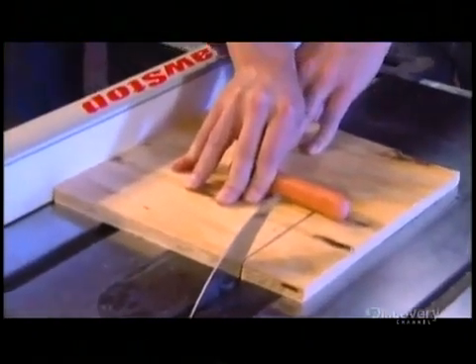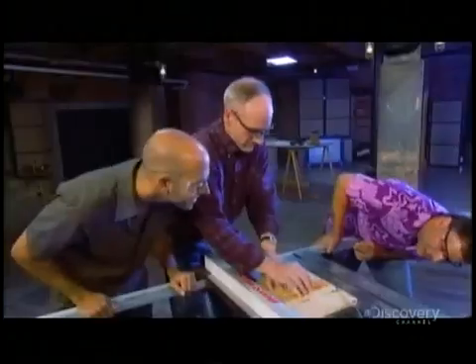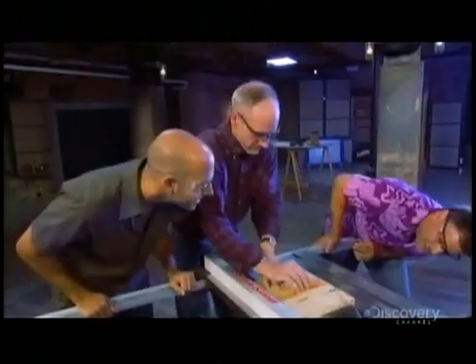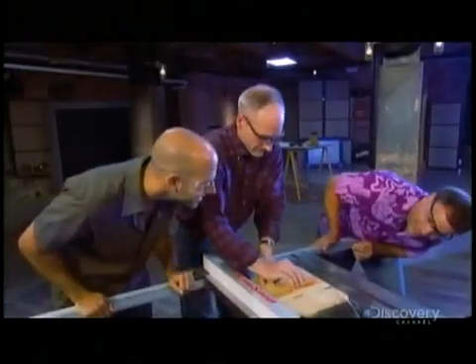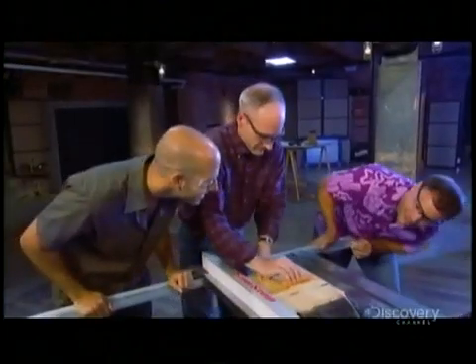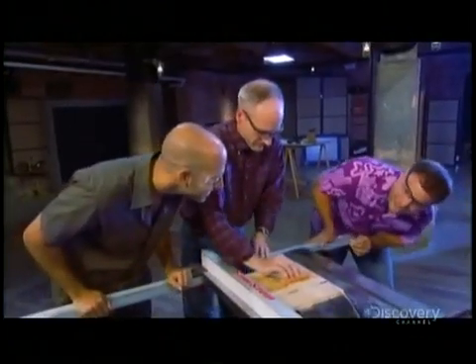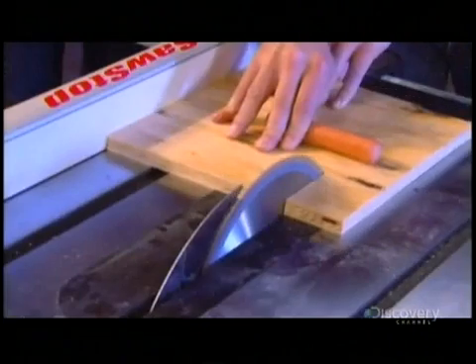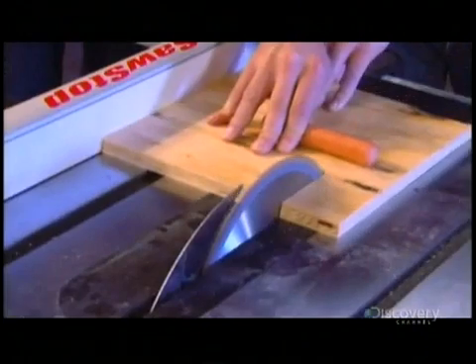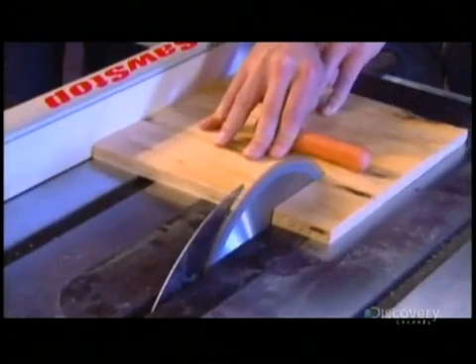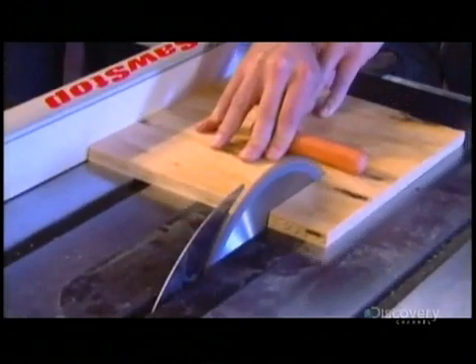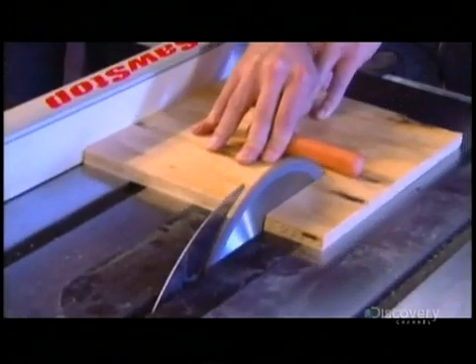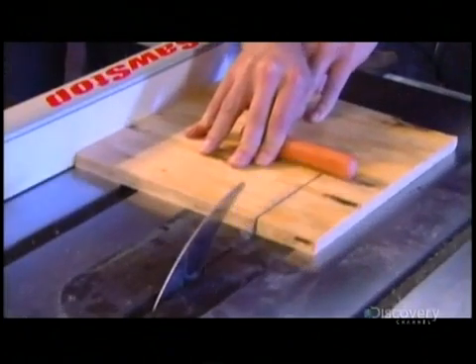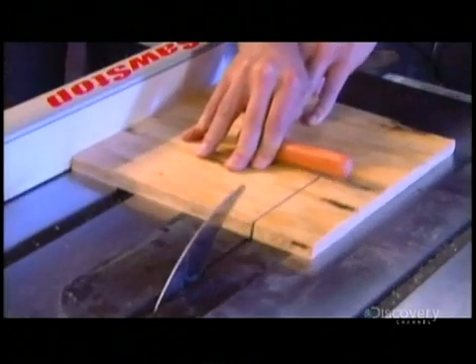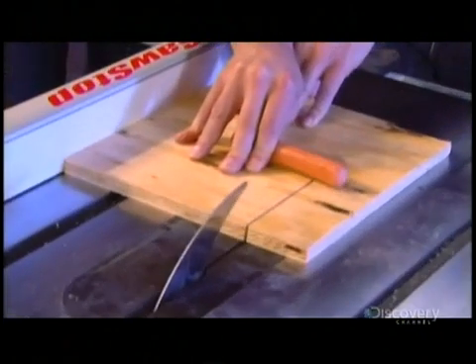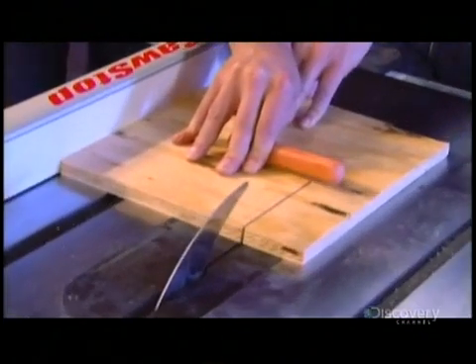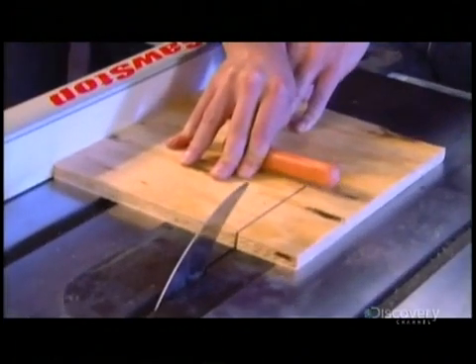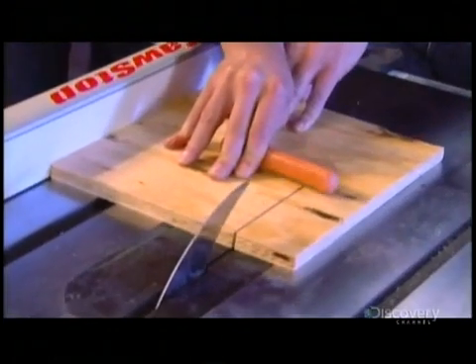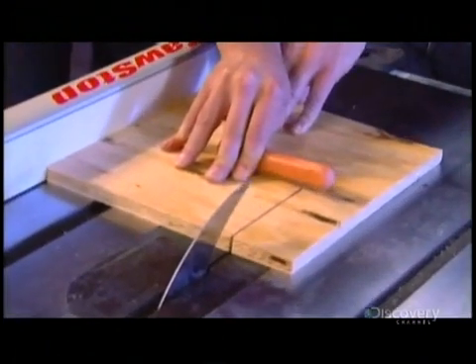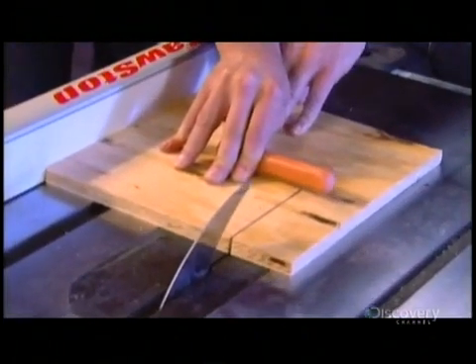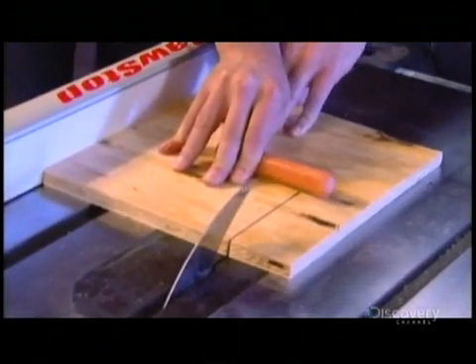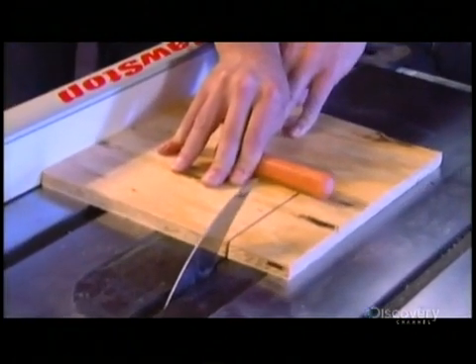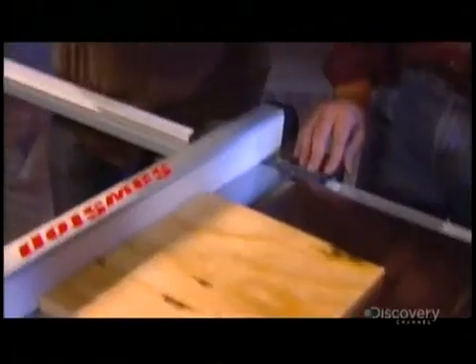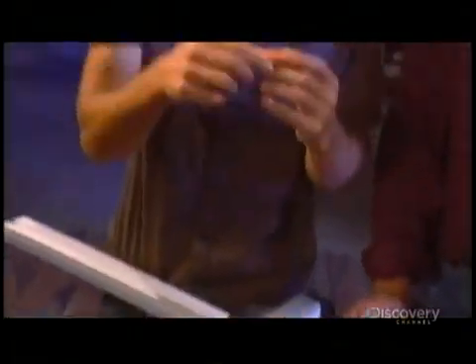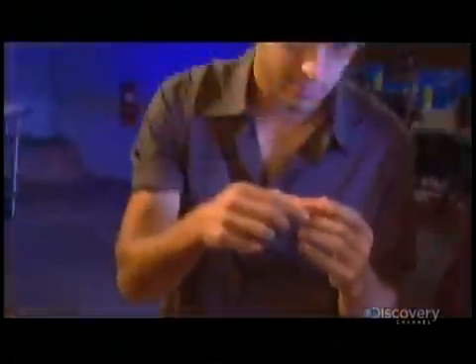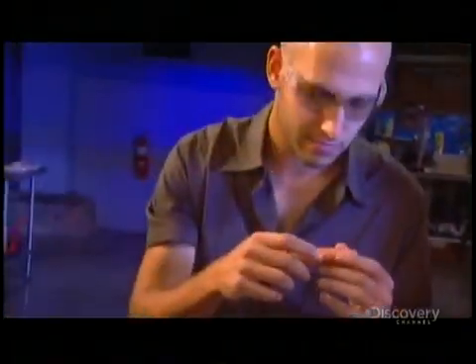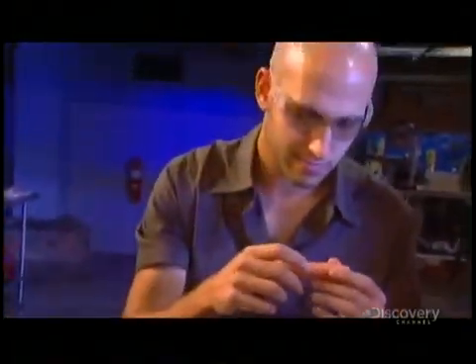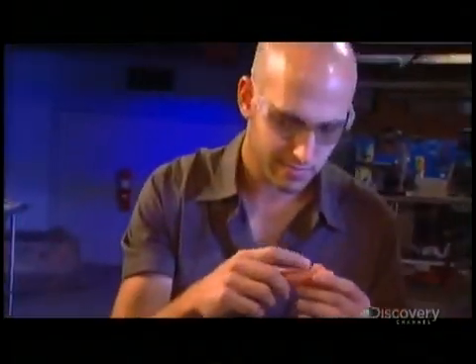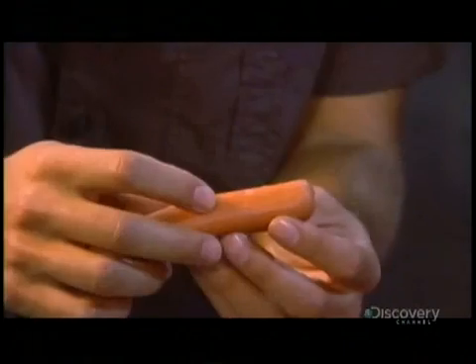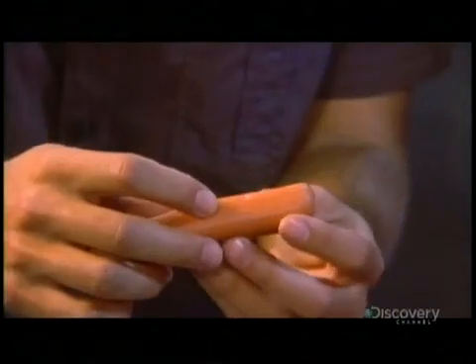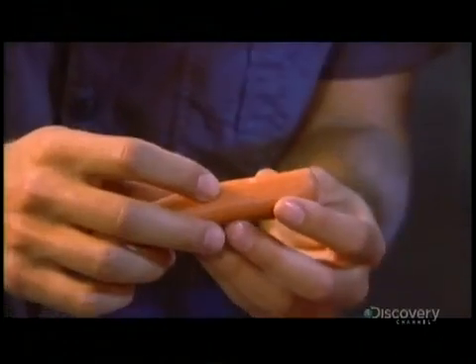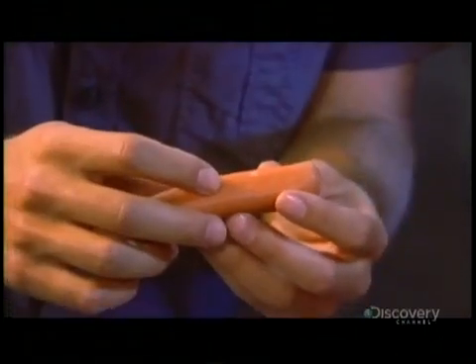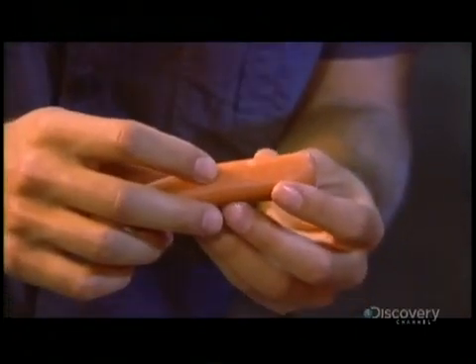You gotta be kidding me. Let's see it. There's nothing. There is. That is amazing. That really is — it's like nothing ever happened.